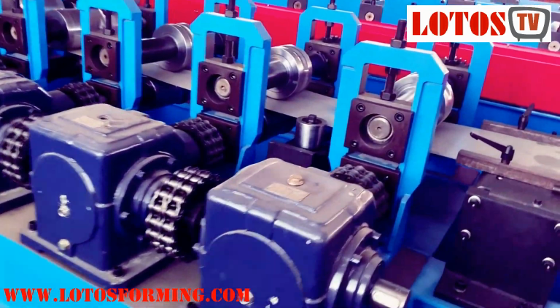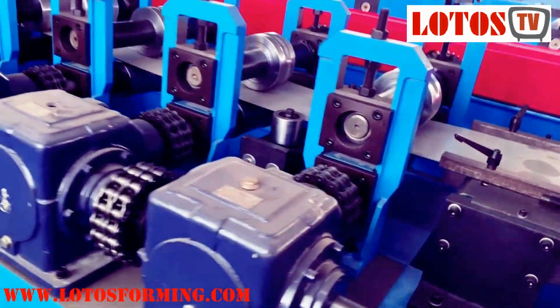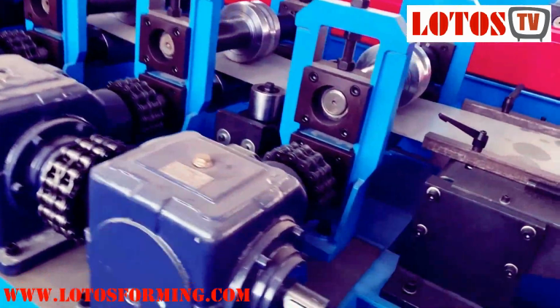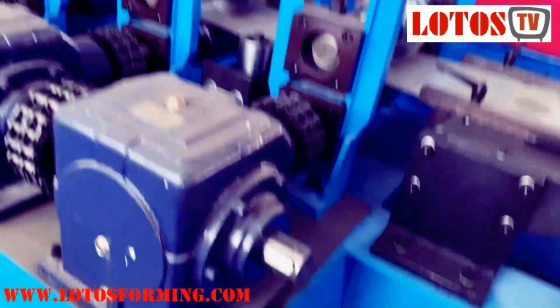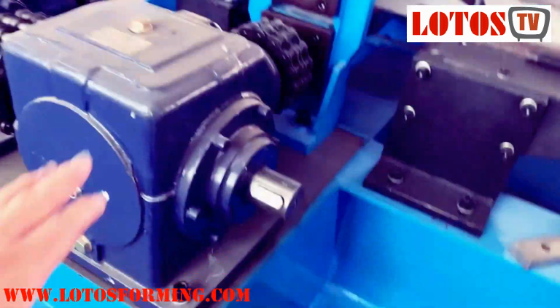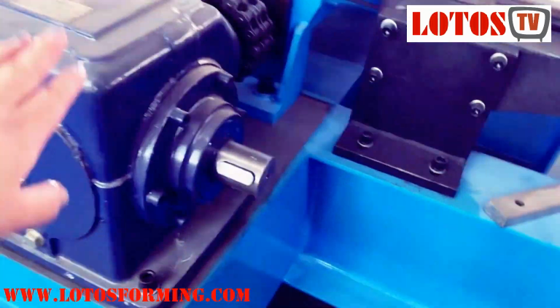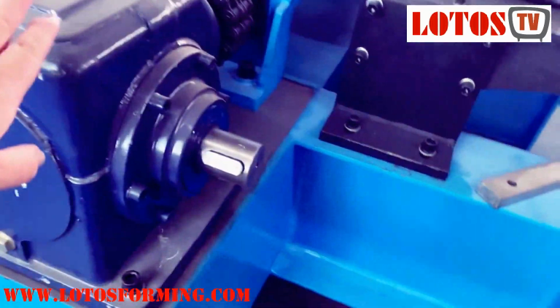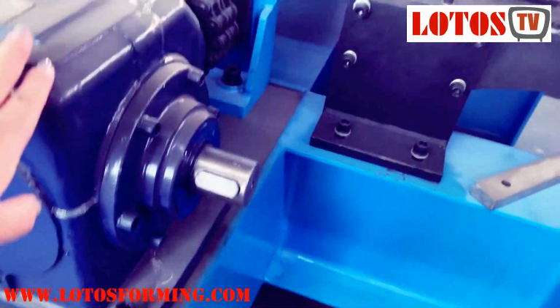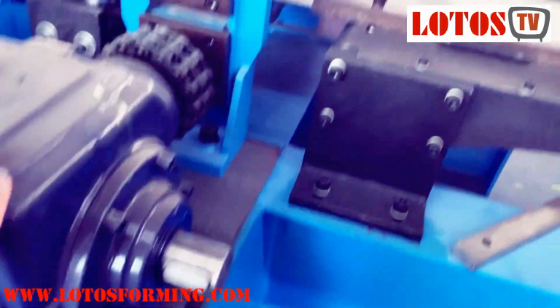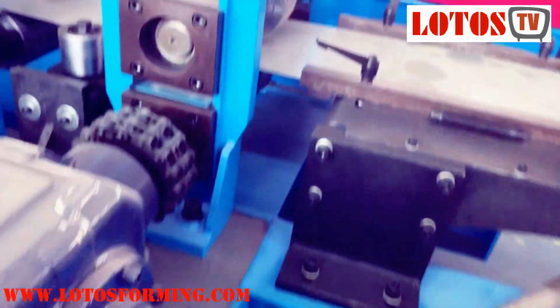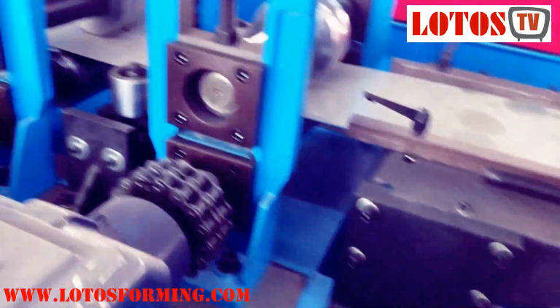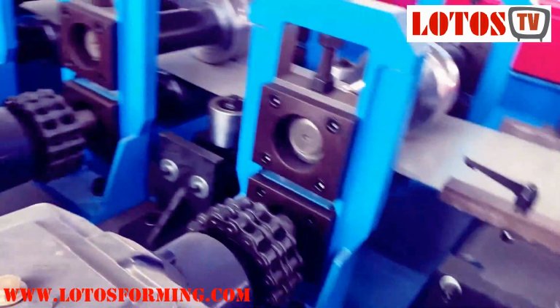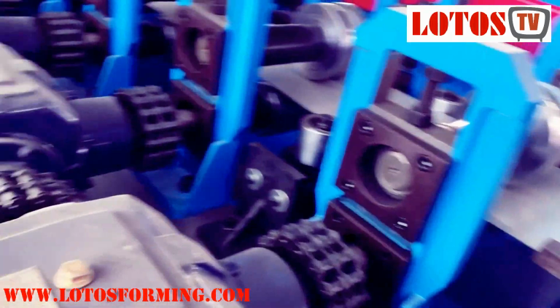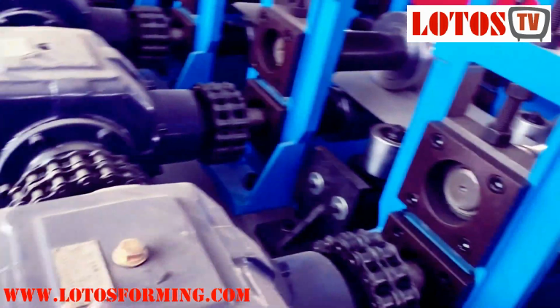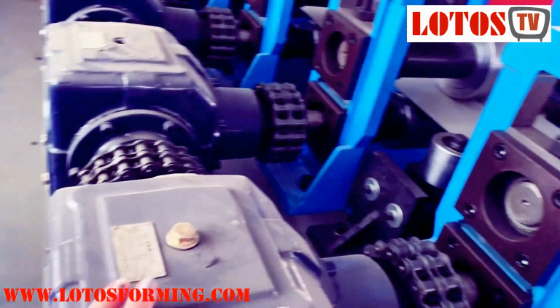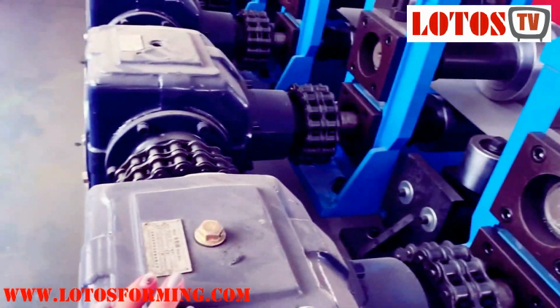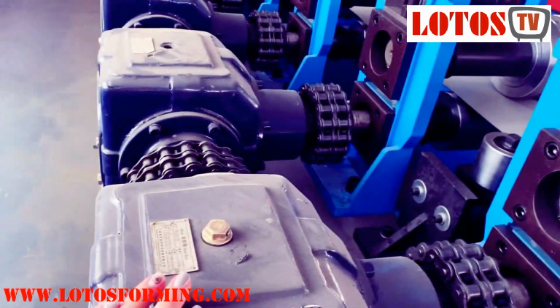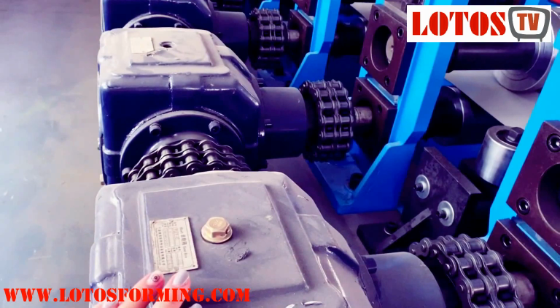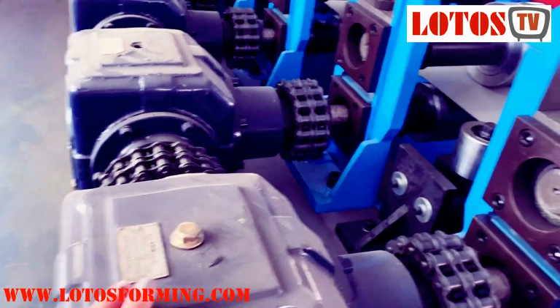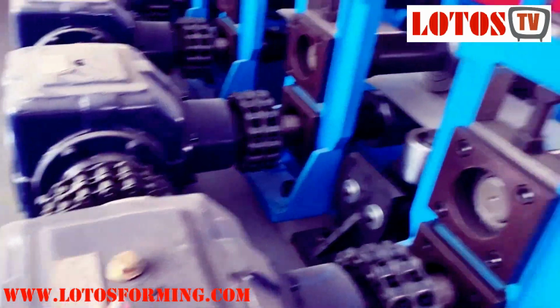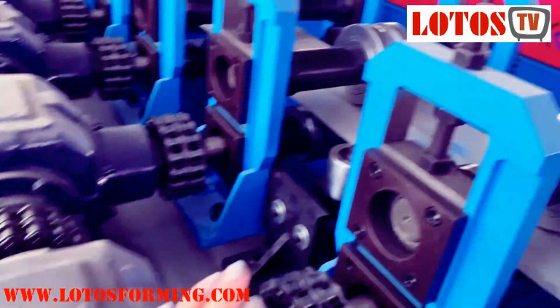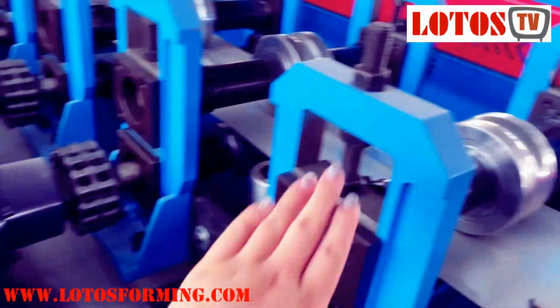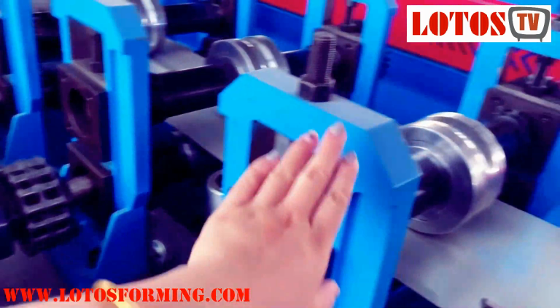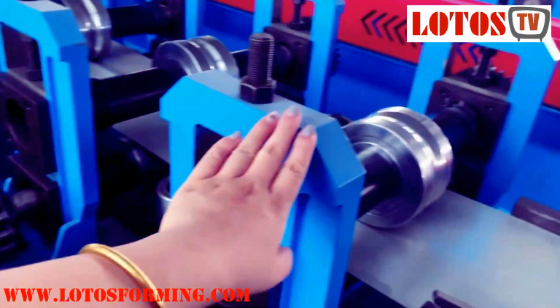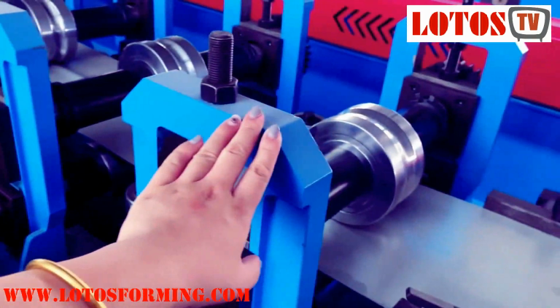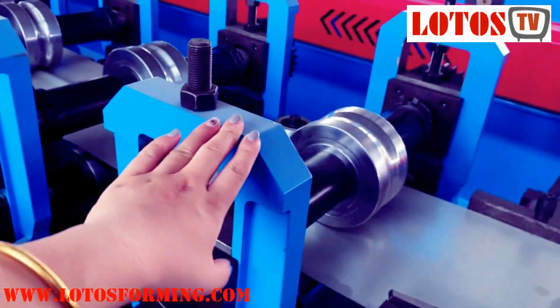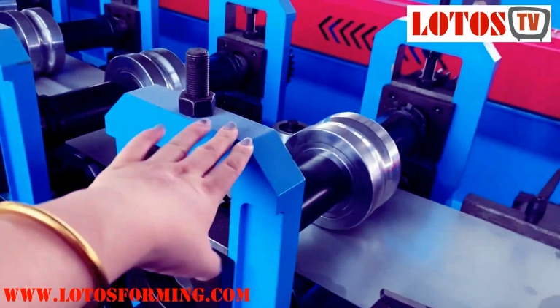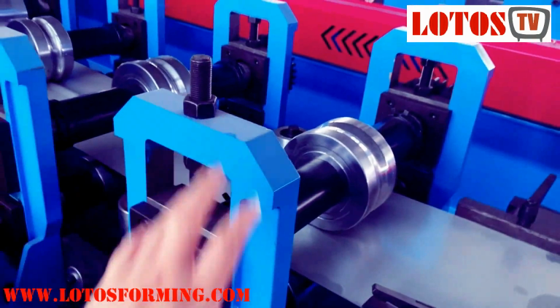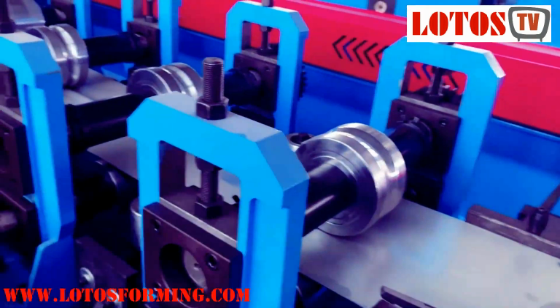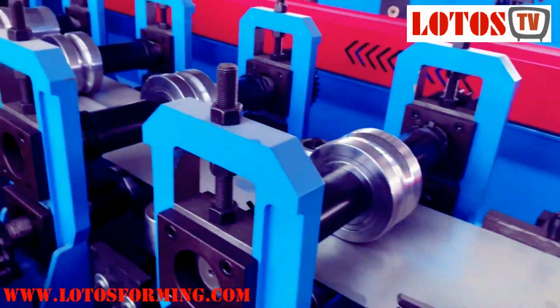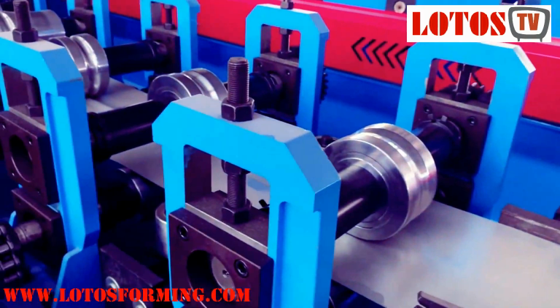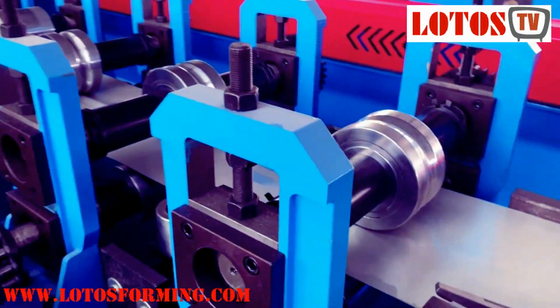The machine has HB structure, with gearbox transmission, and with casting pillar roller stand.